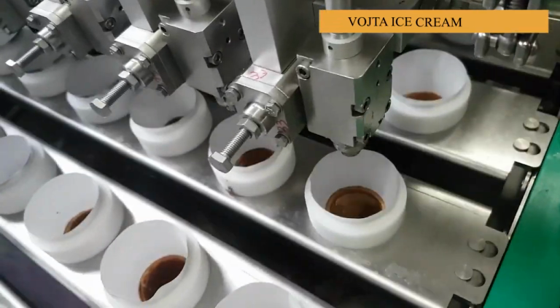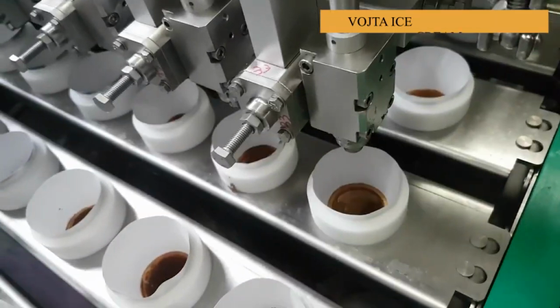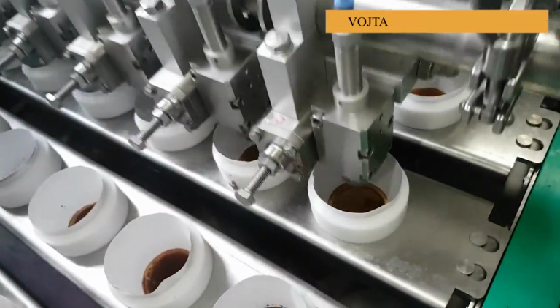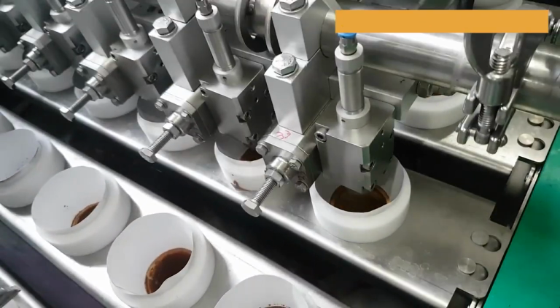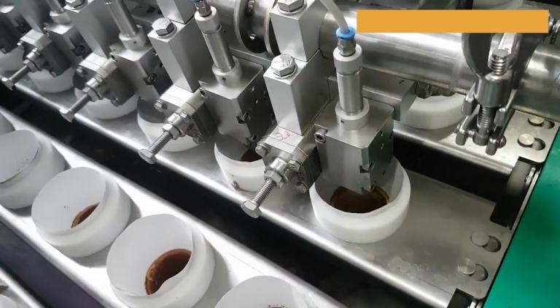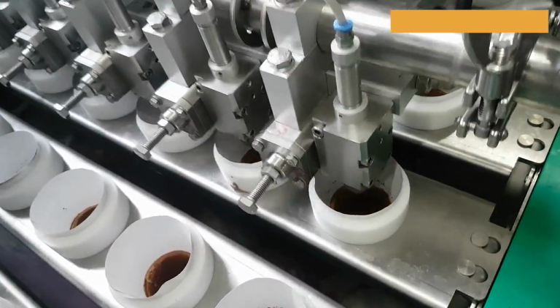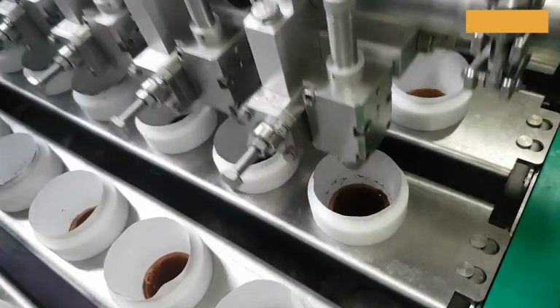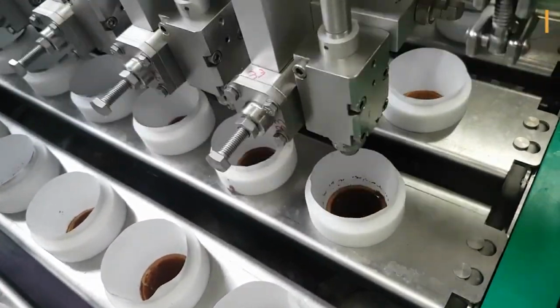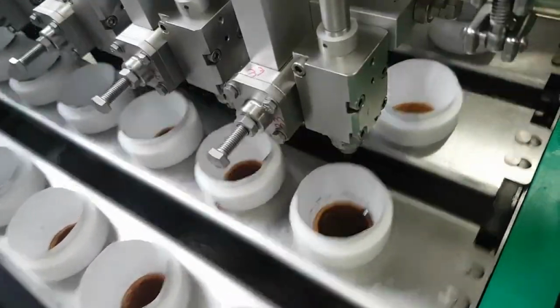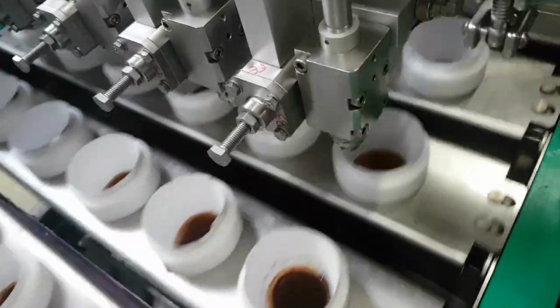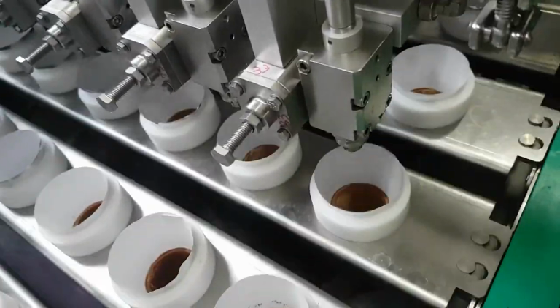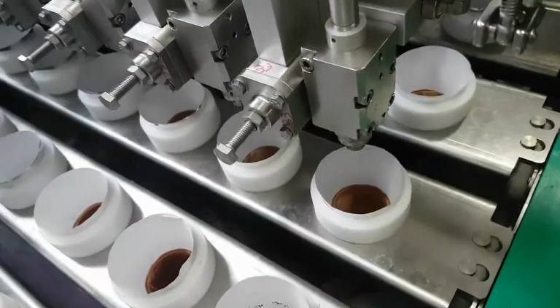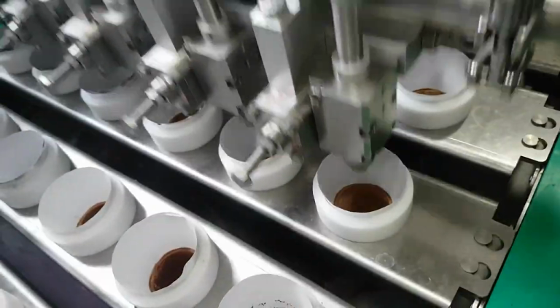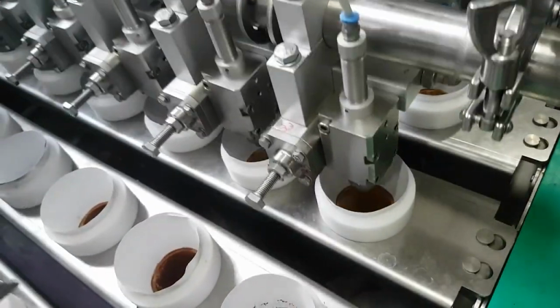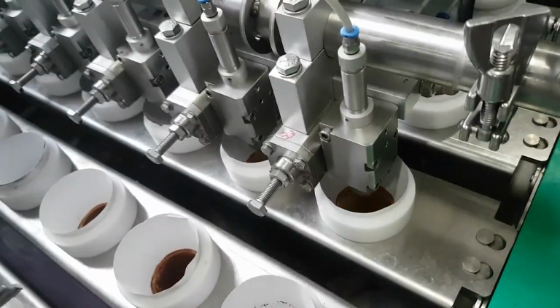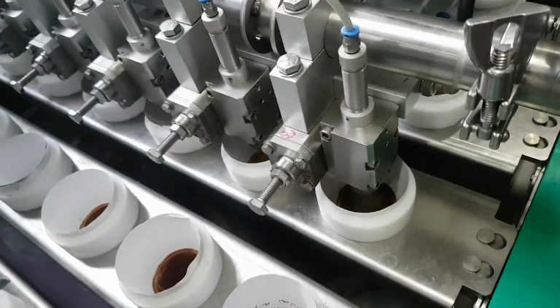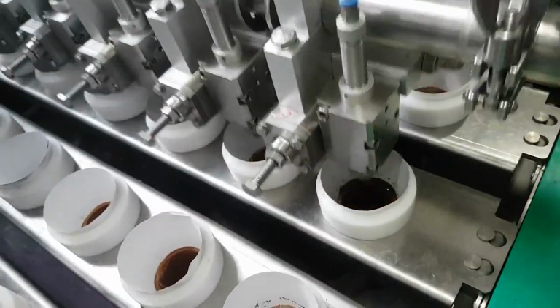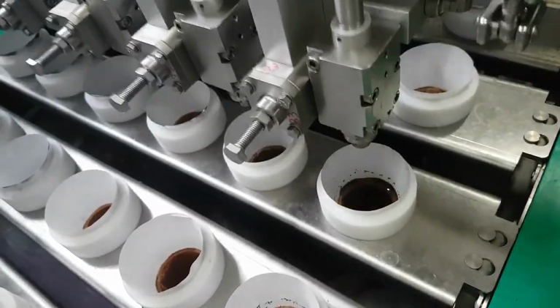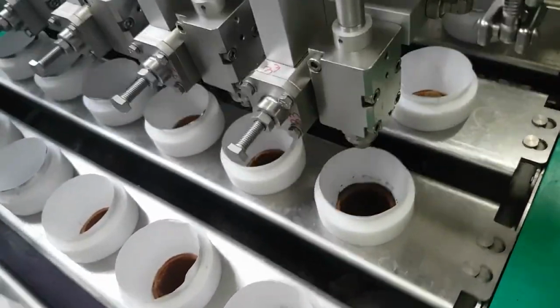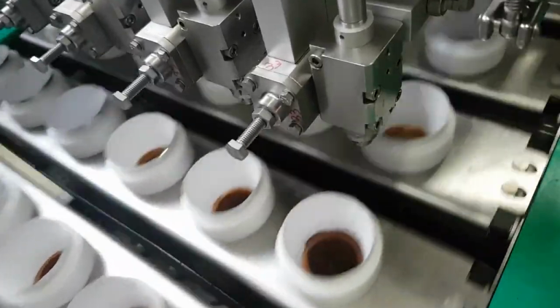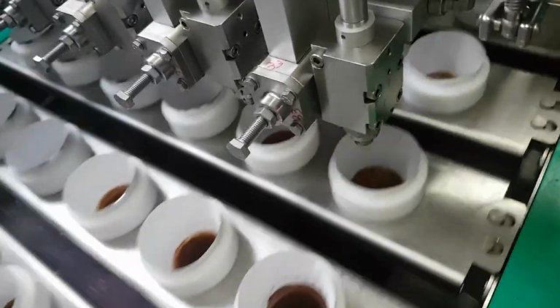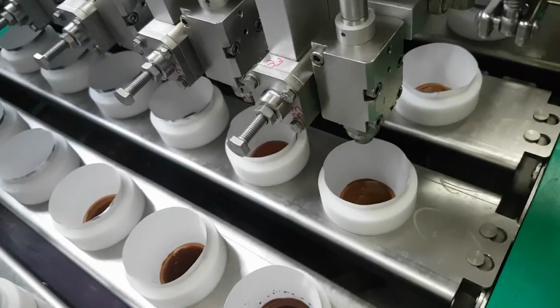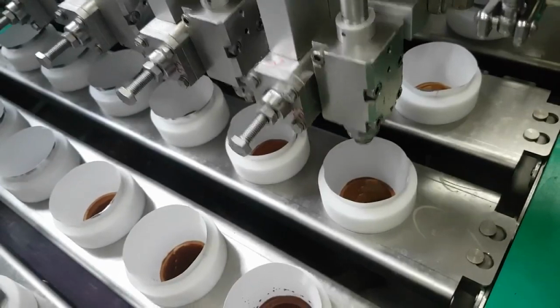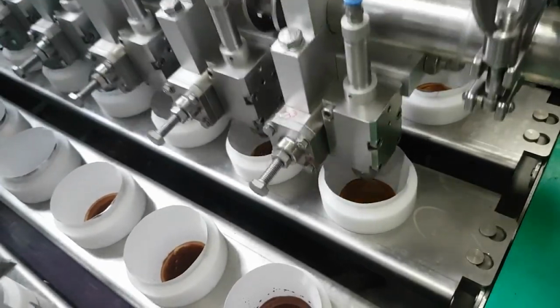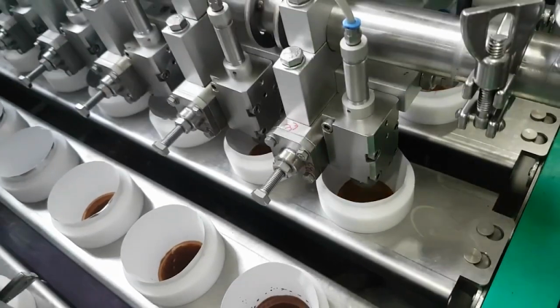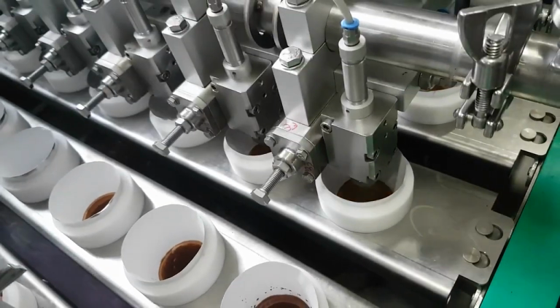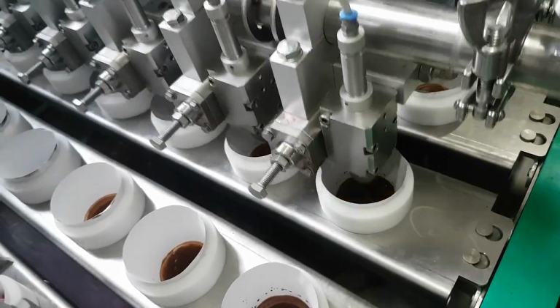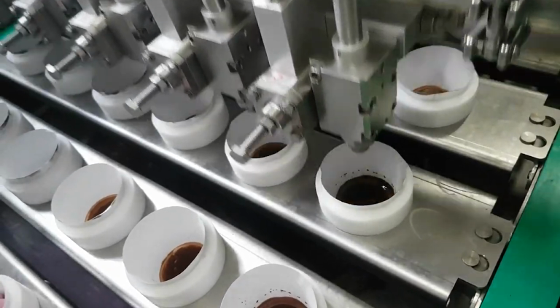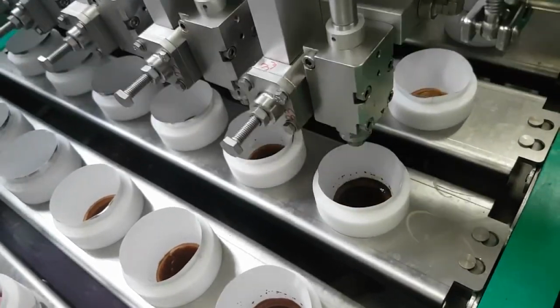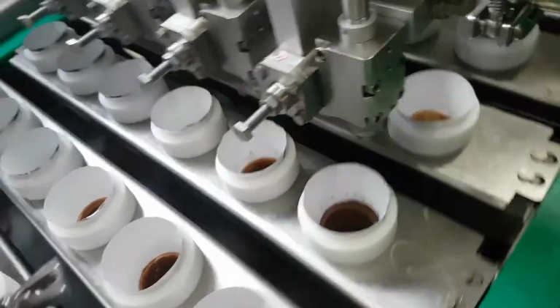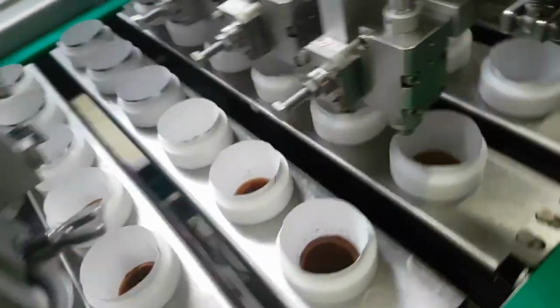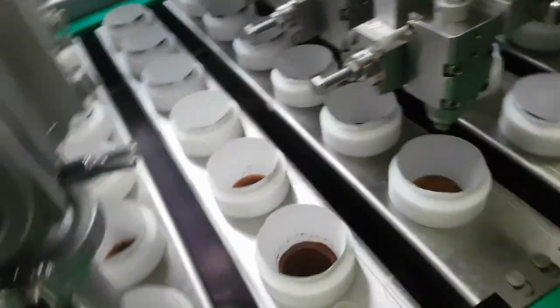Our cone production becomes simpler thanks to the help of choice filler and well-coordinated stages.